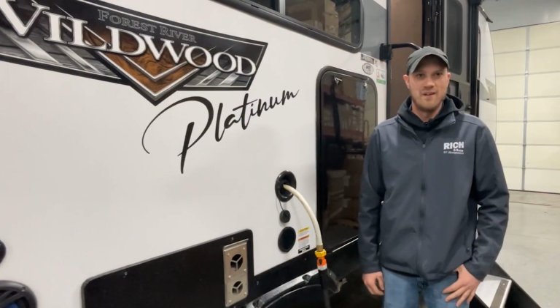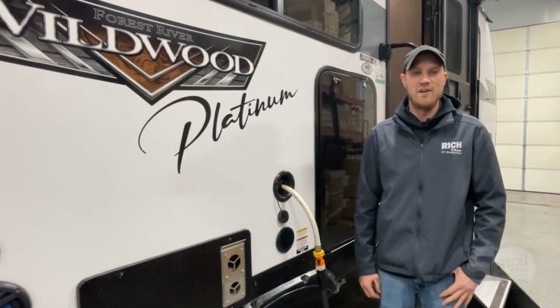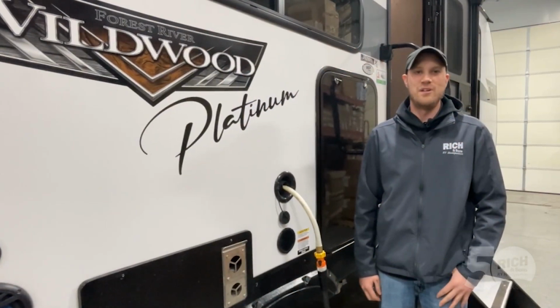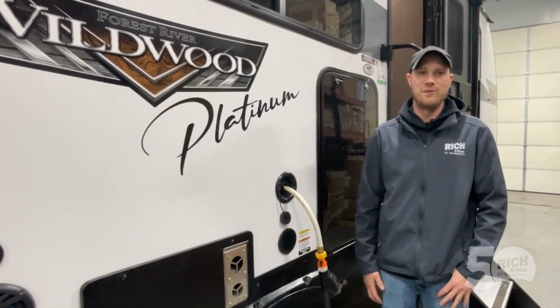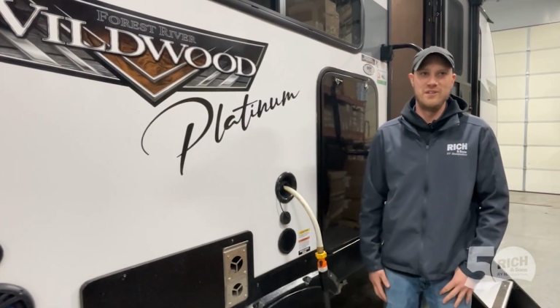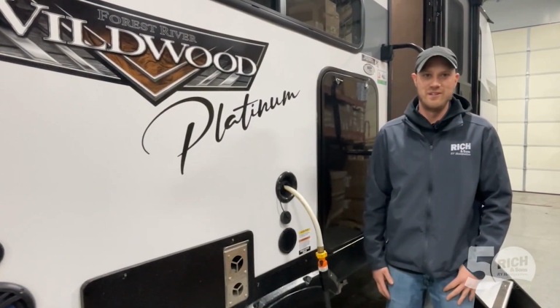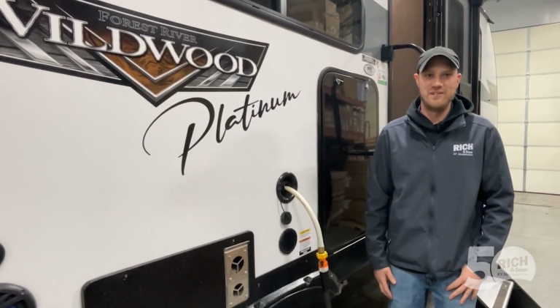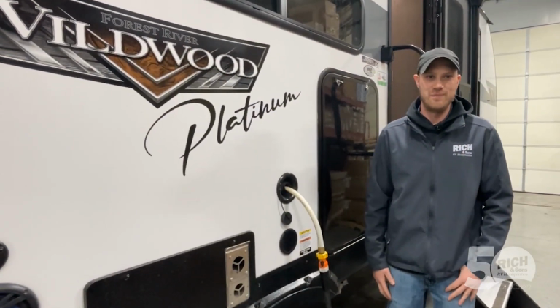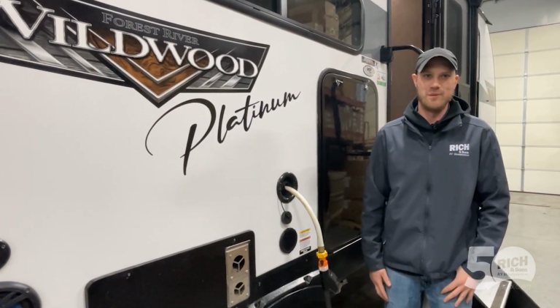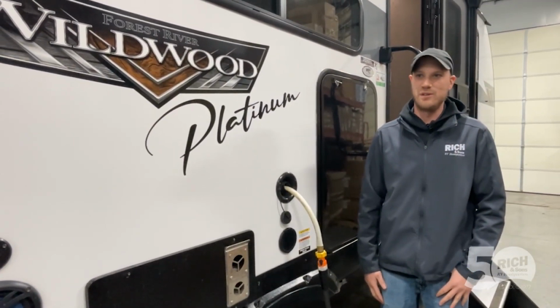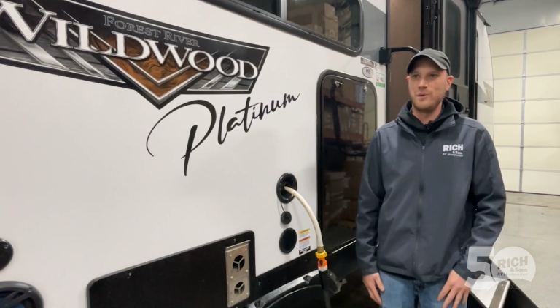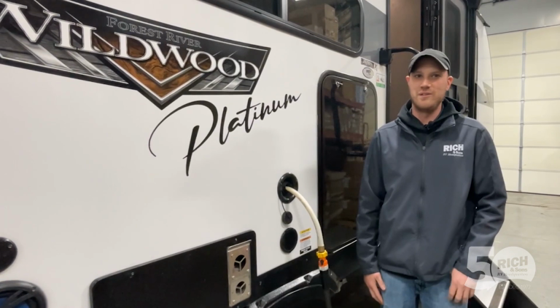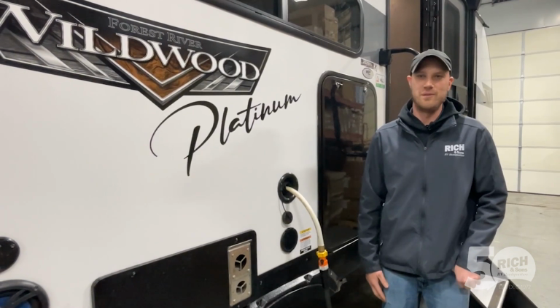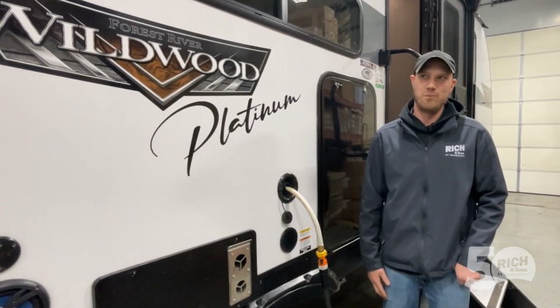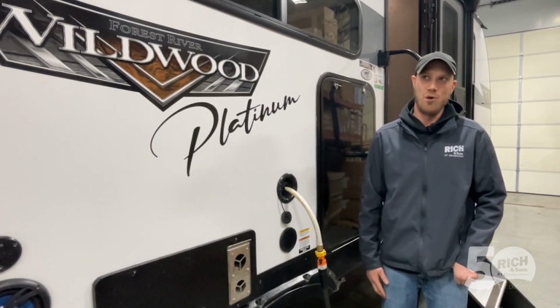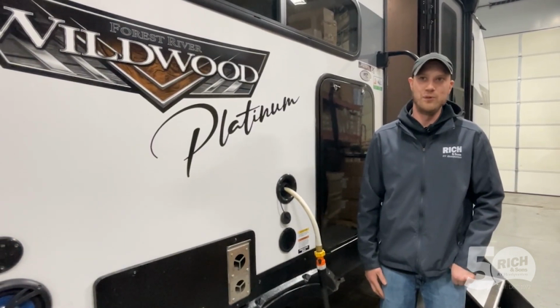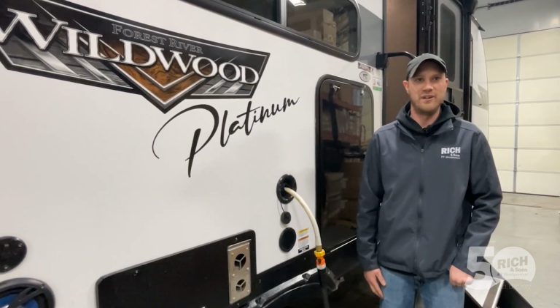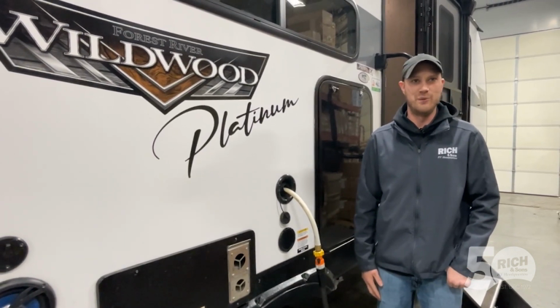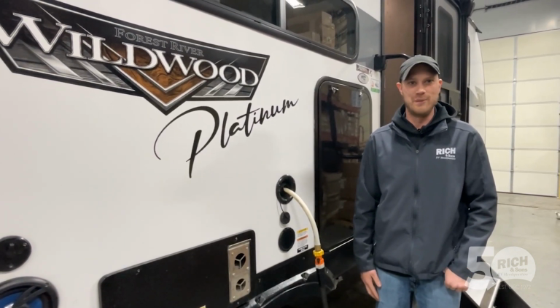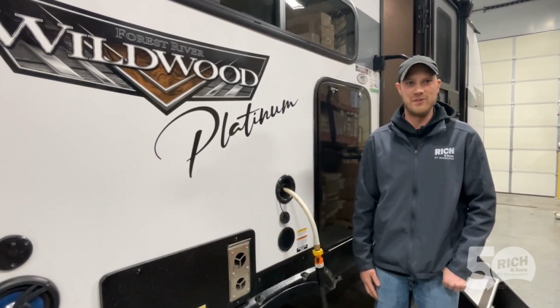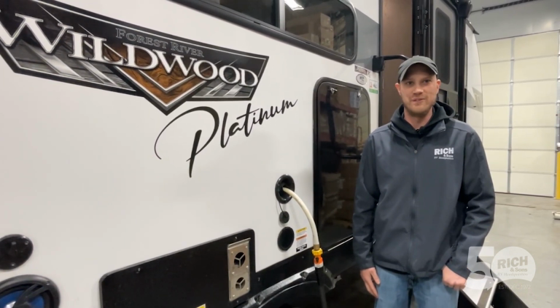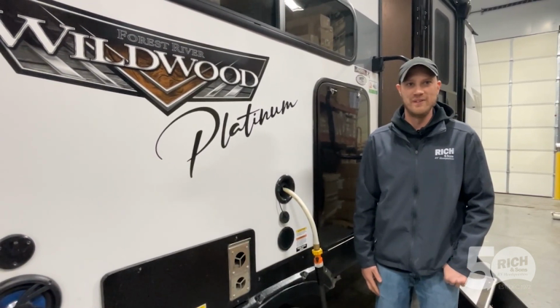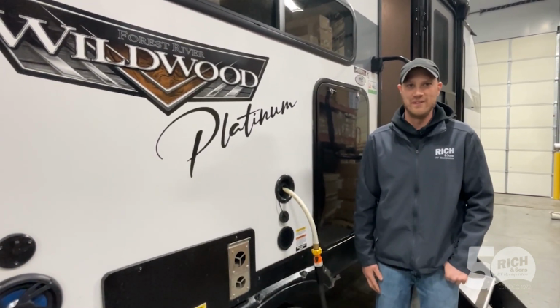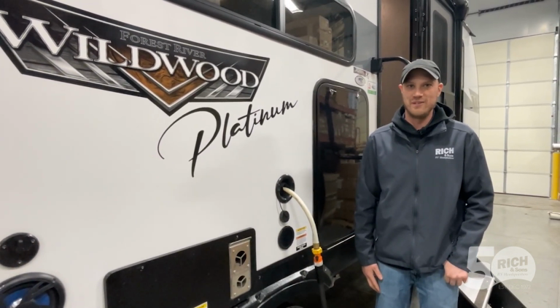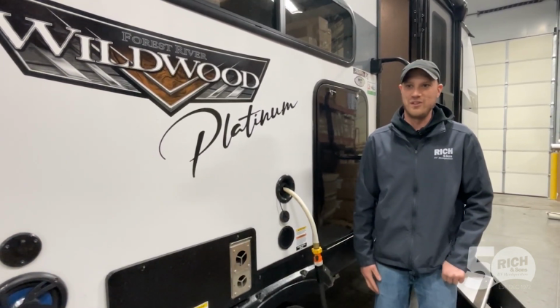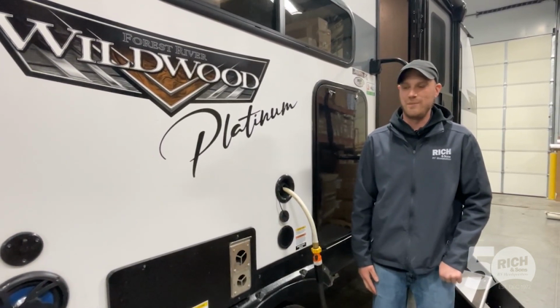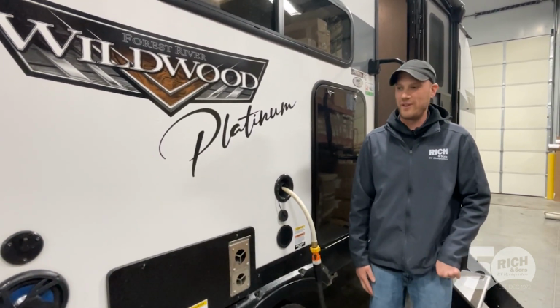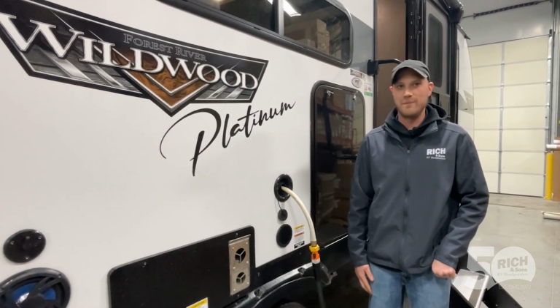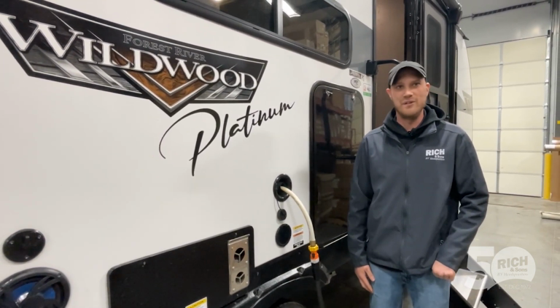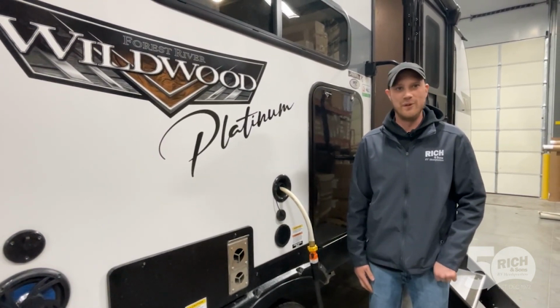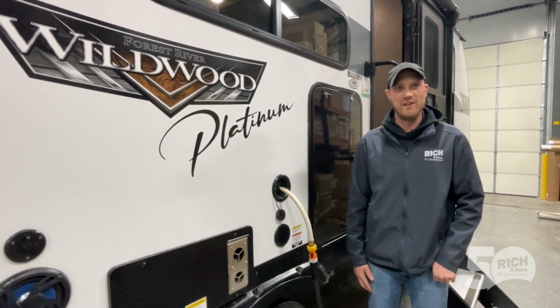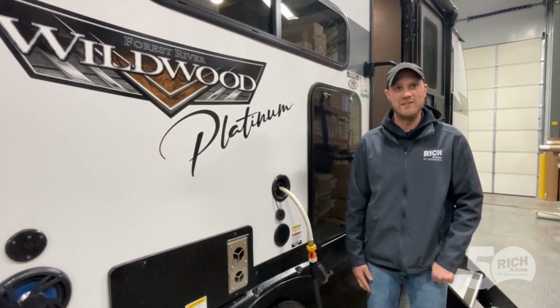Hey, I'm Josh of Rich and Sons. Because the weather is hopefully starting to warm up soon, it's a good time to think about de-winterizing.